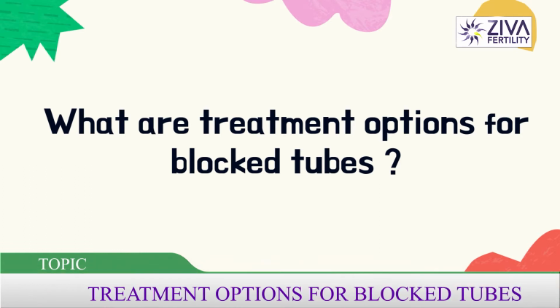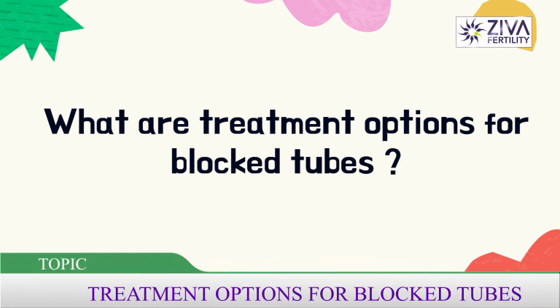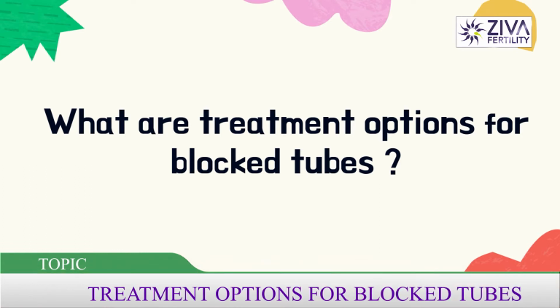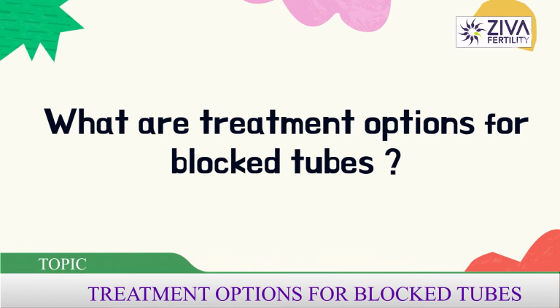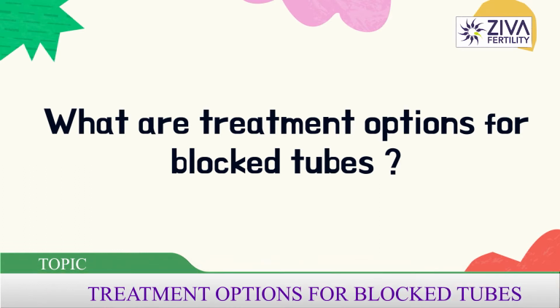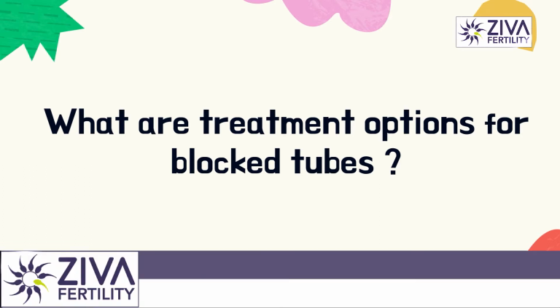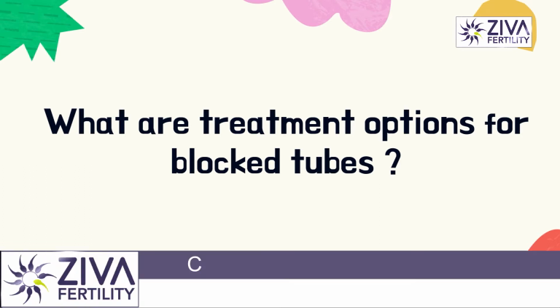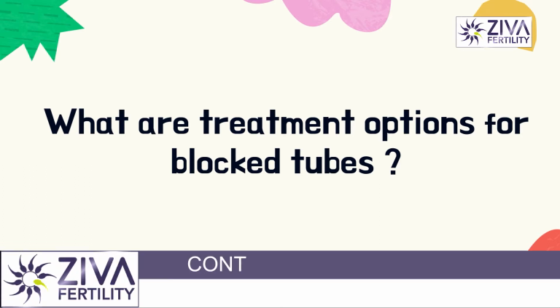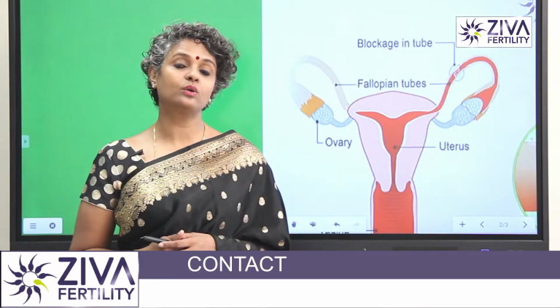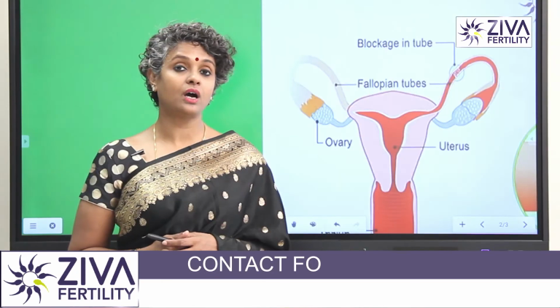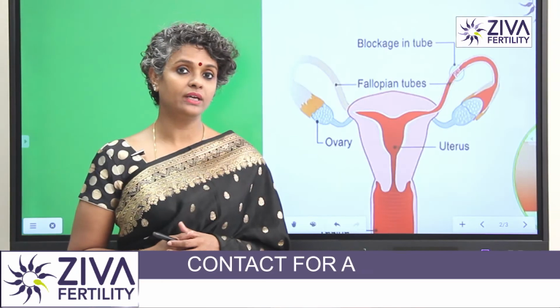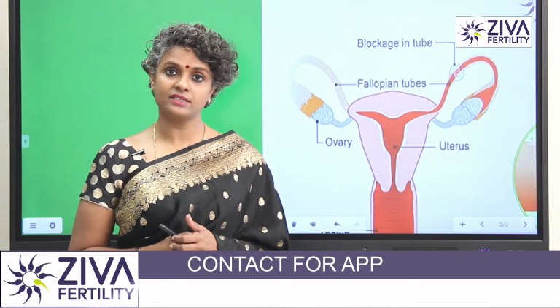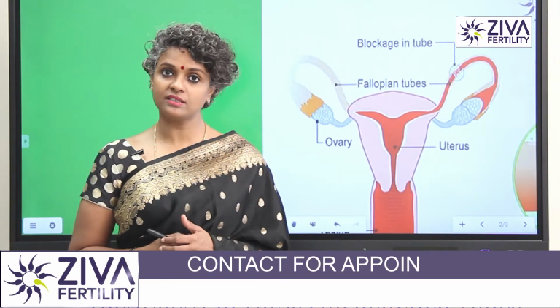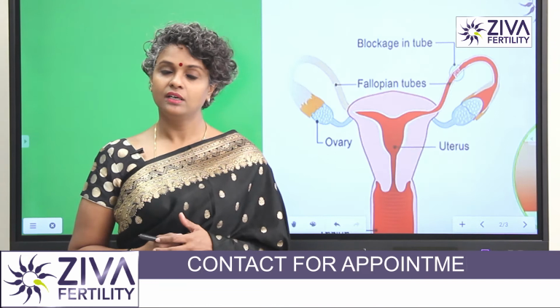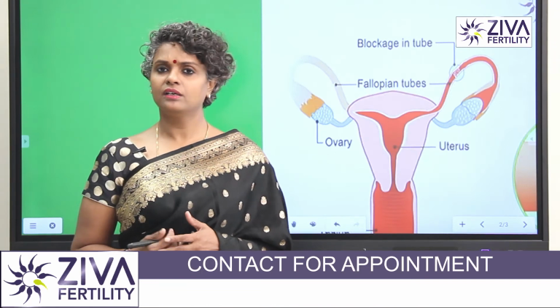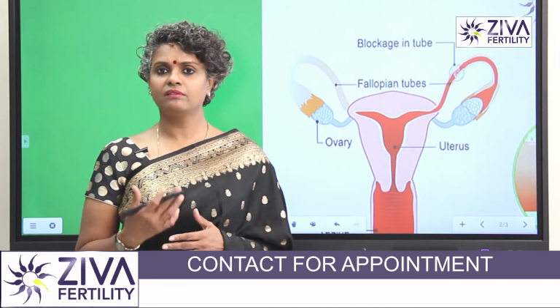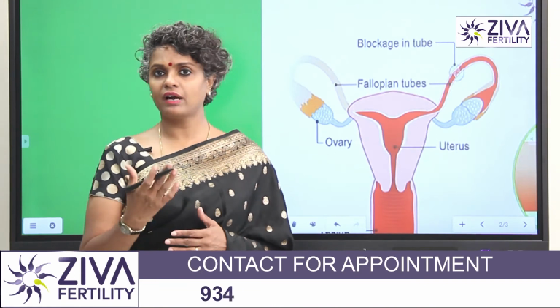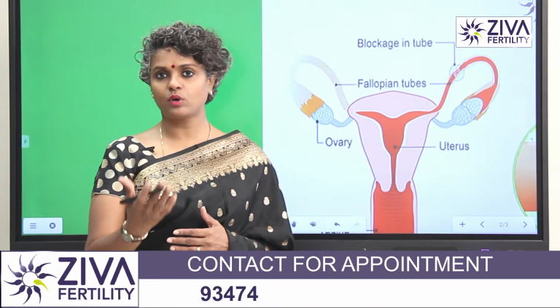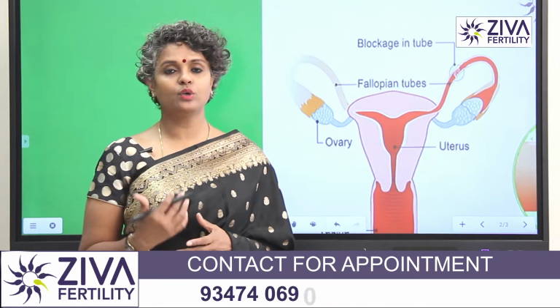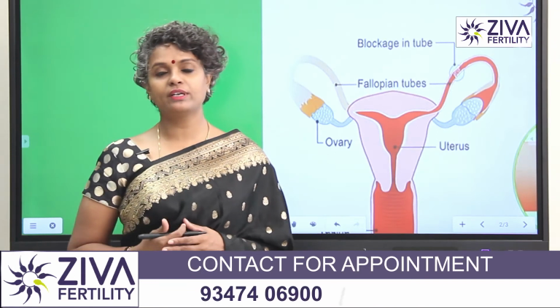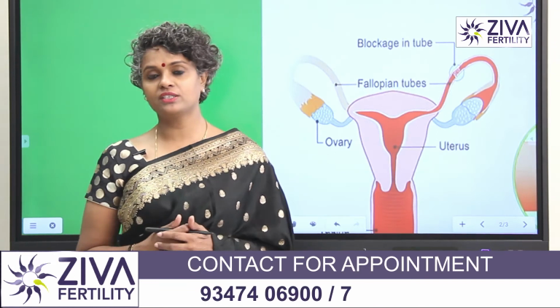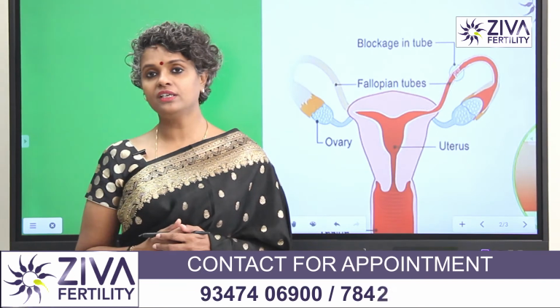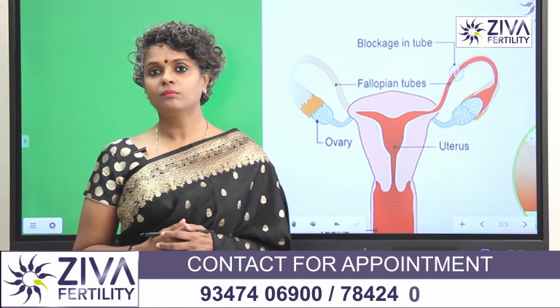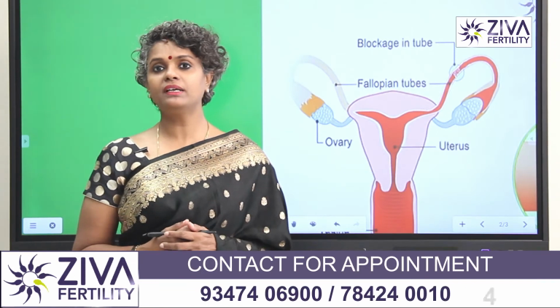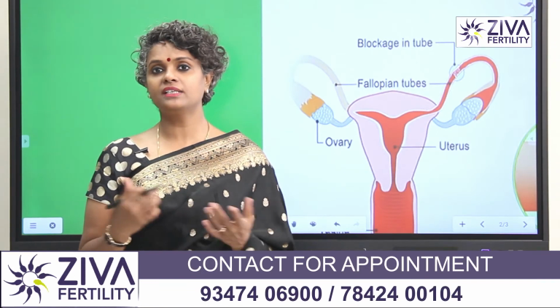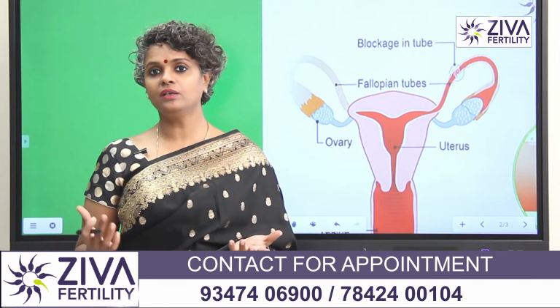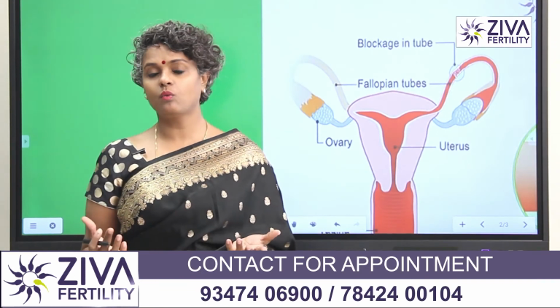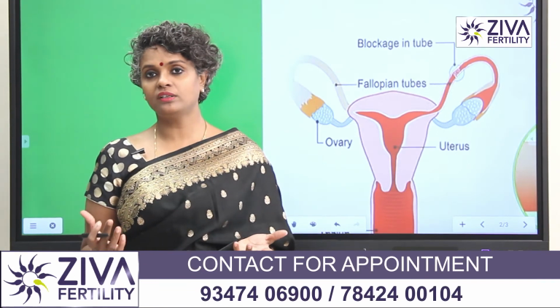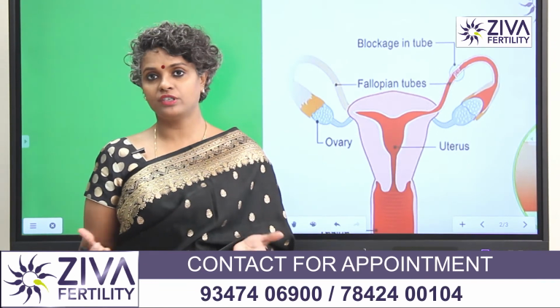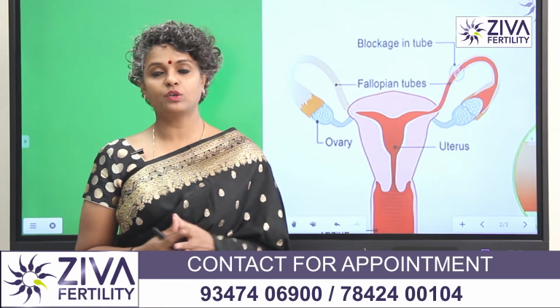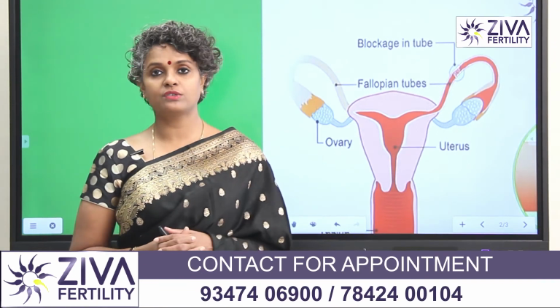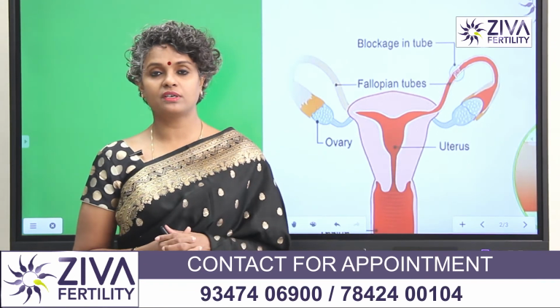Is there anything to do? We have already done a video on how they are assessed and I have talked to you about HSG. But let's see what the treatment options are.